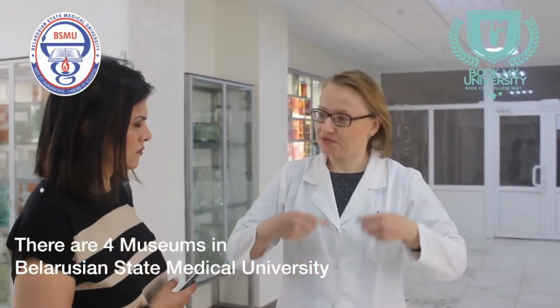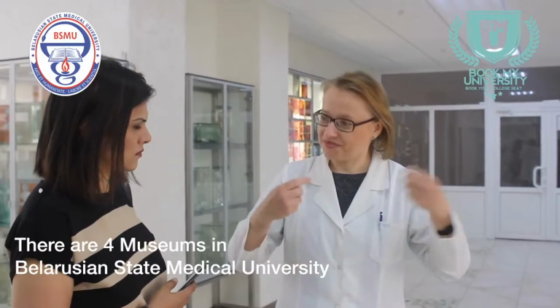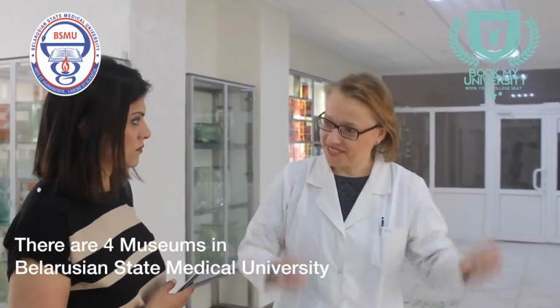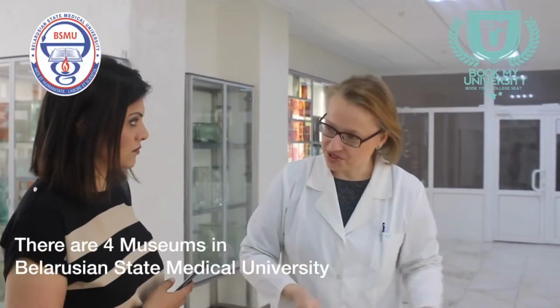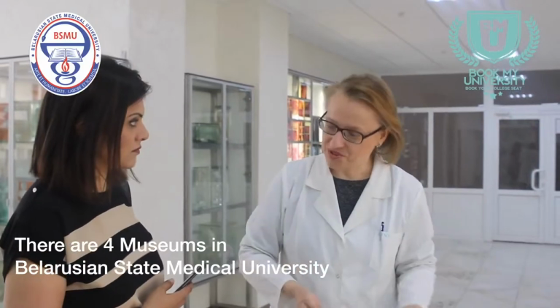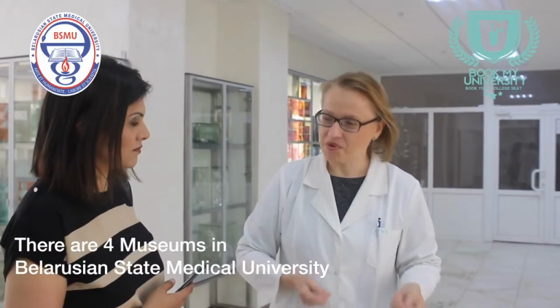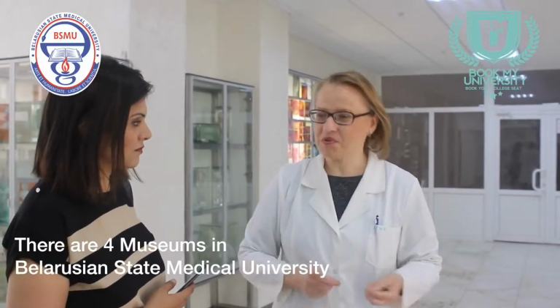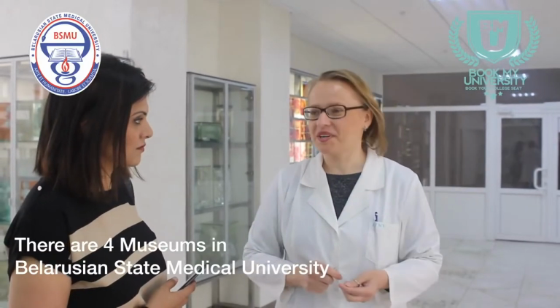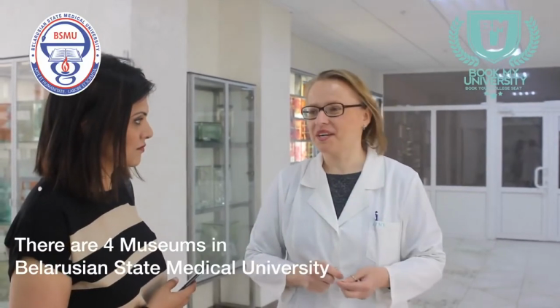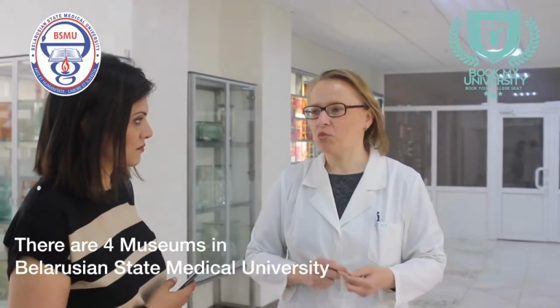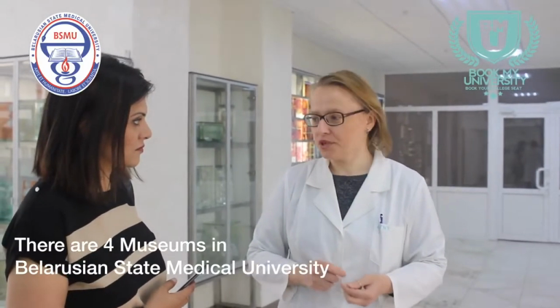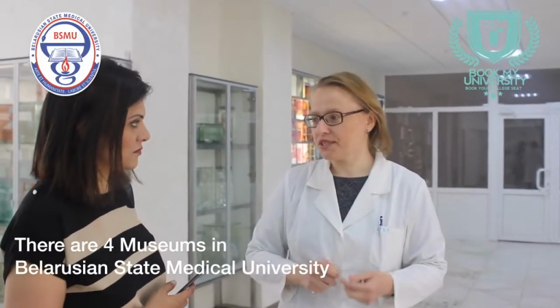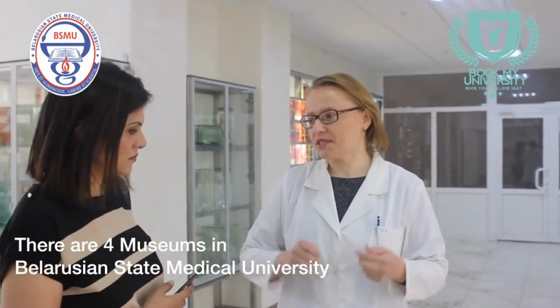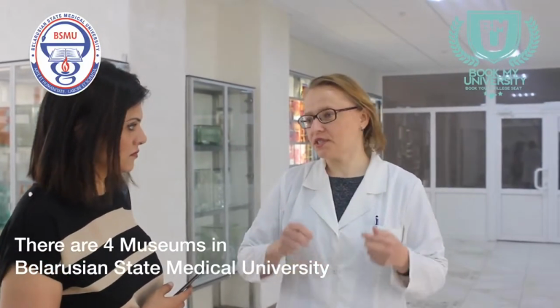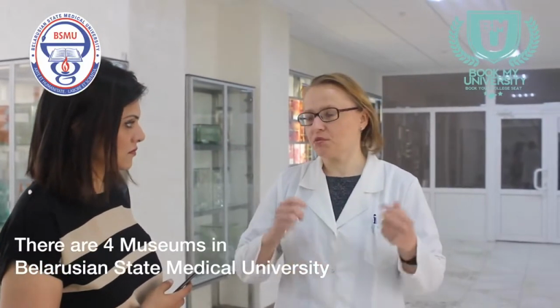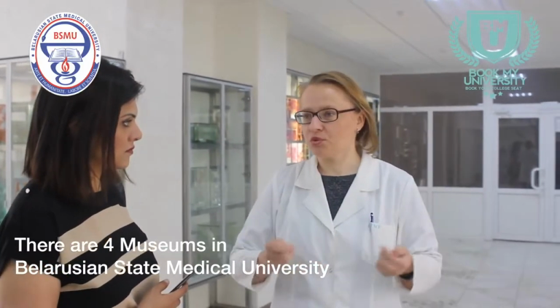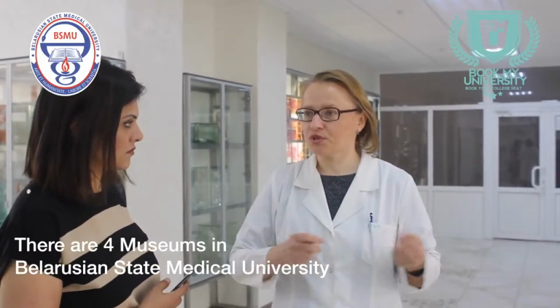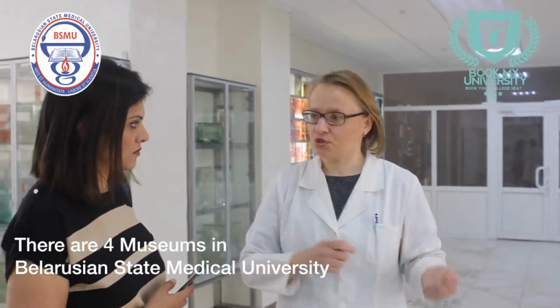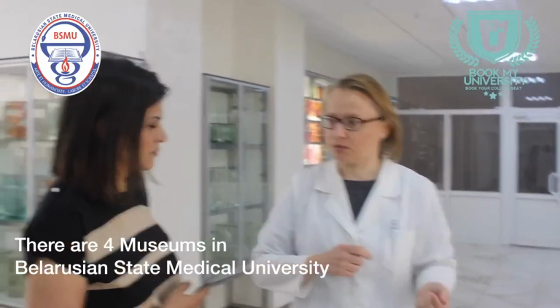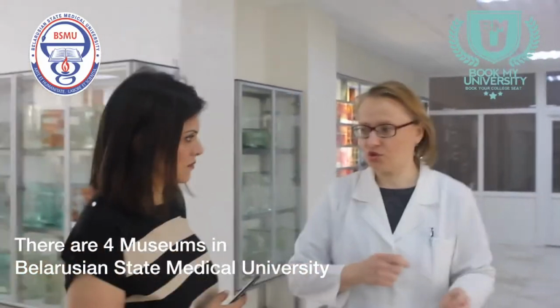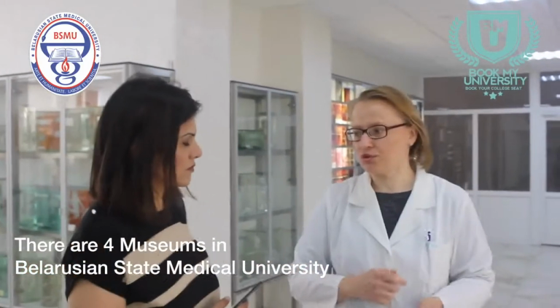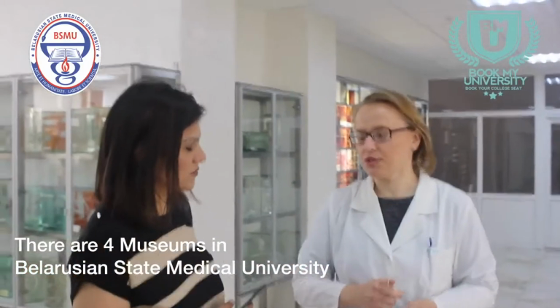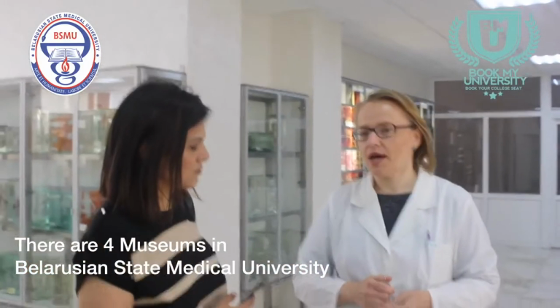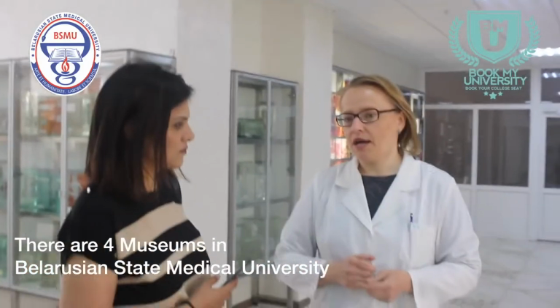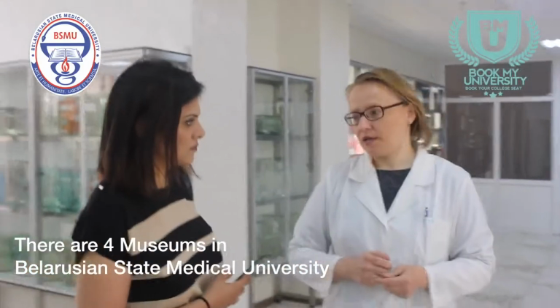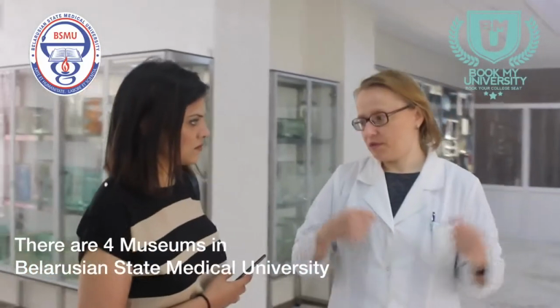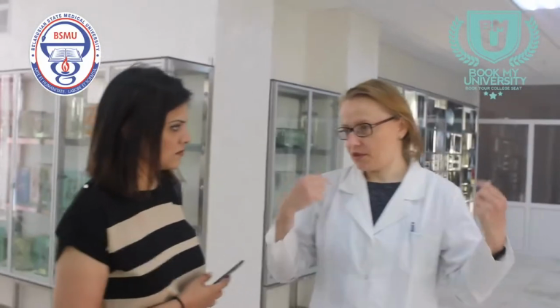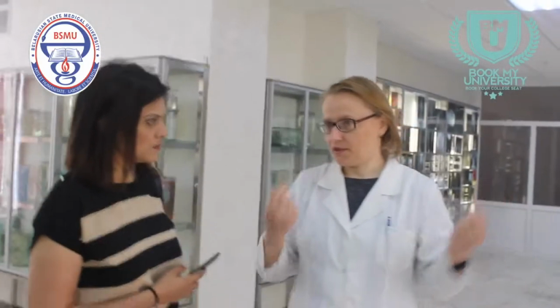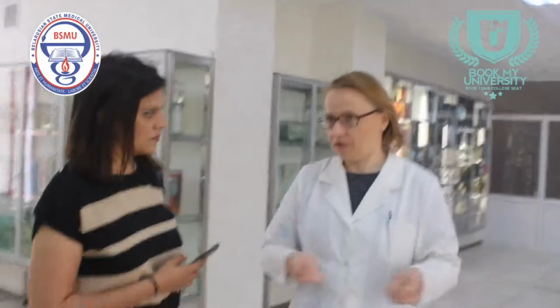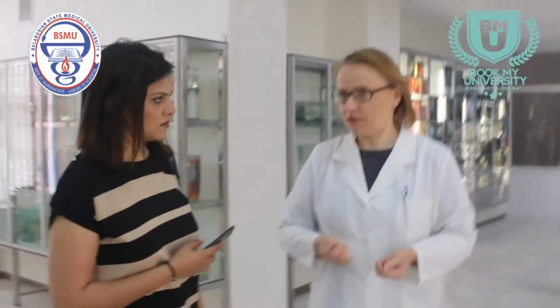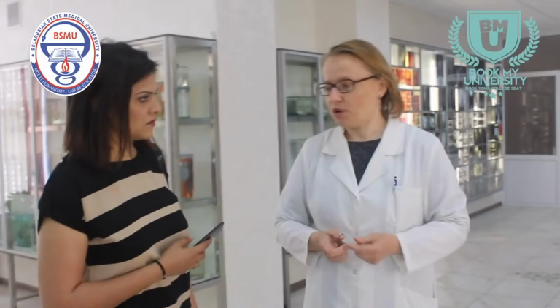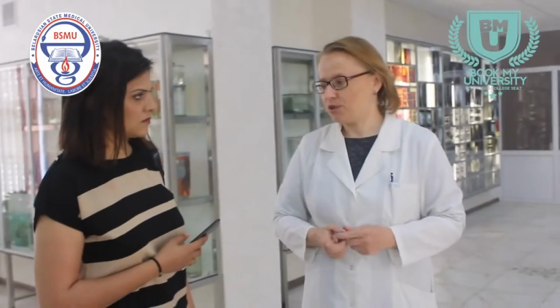The third museum shows the bone system — bones, some joints, and related material.